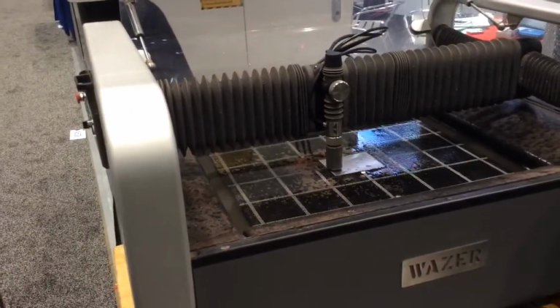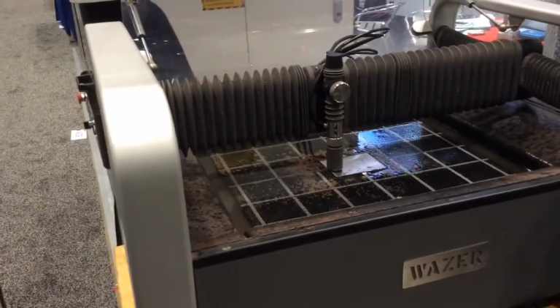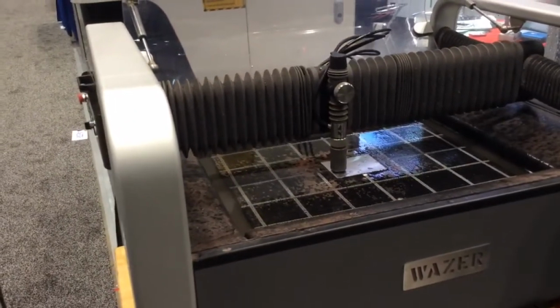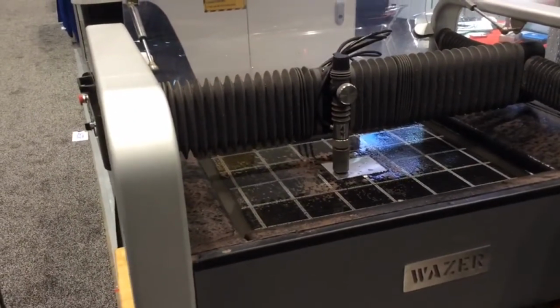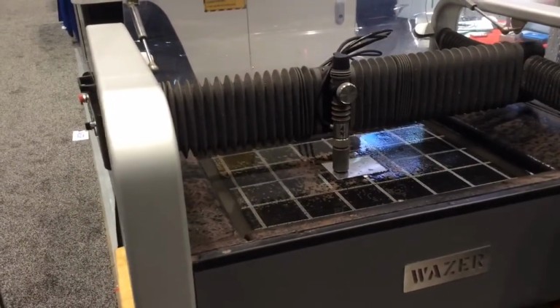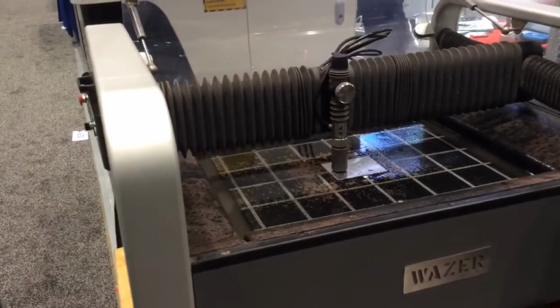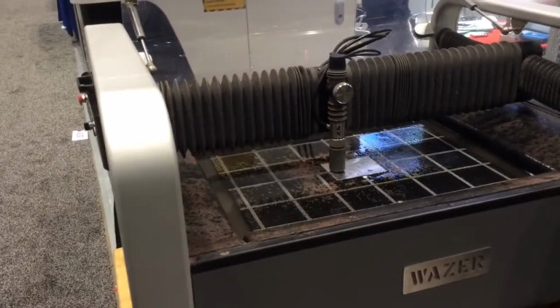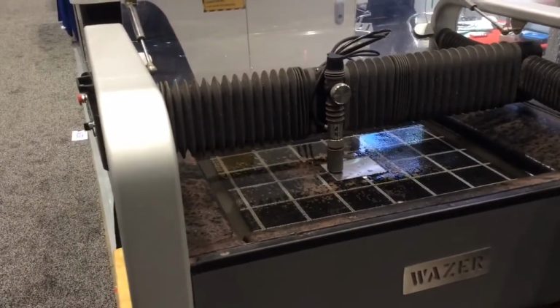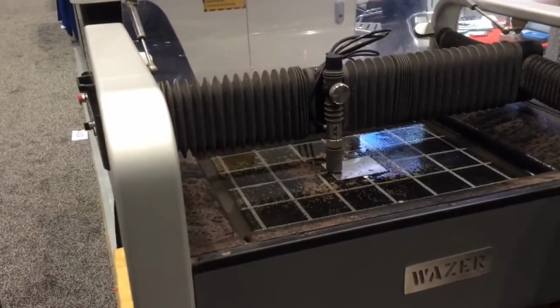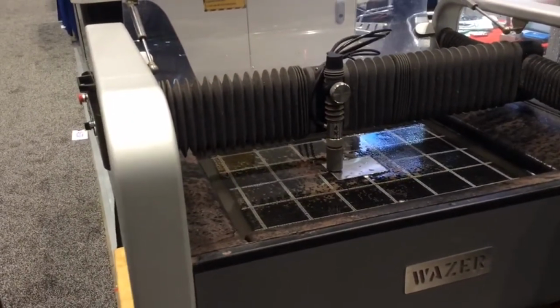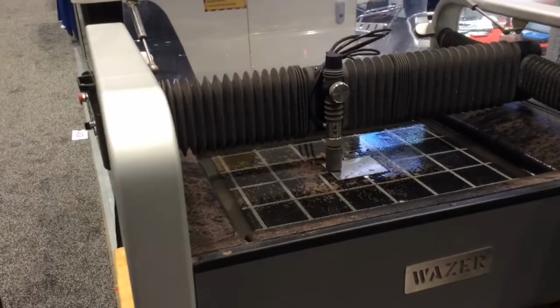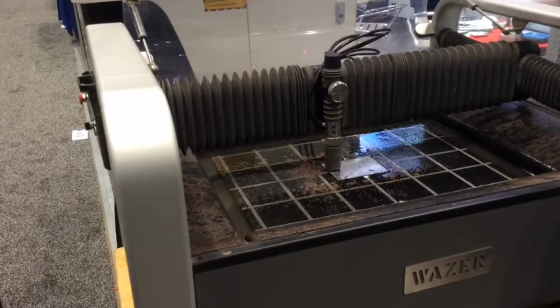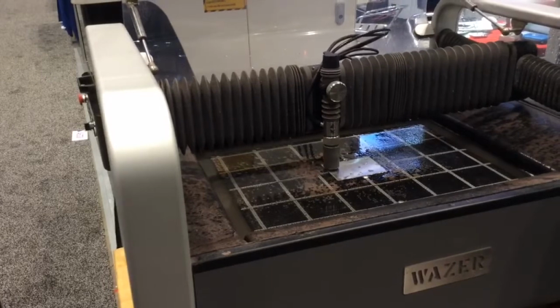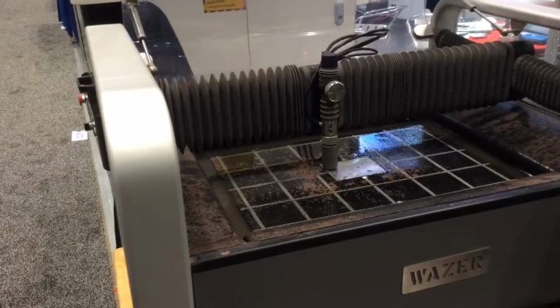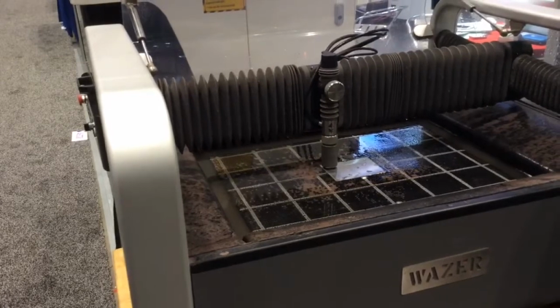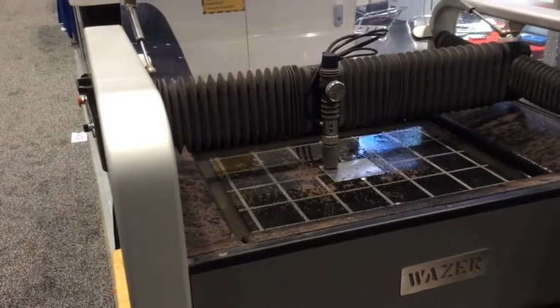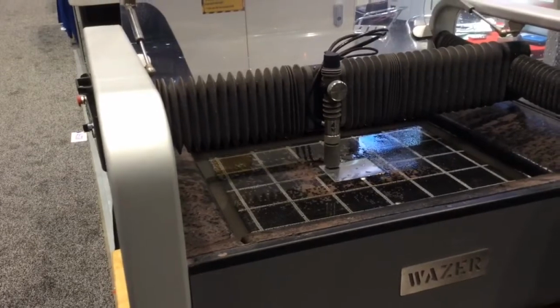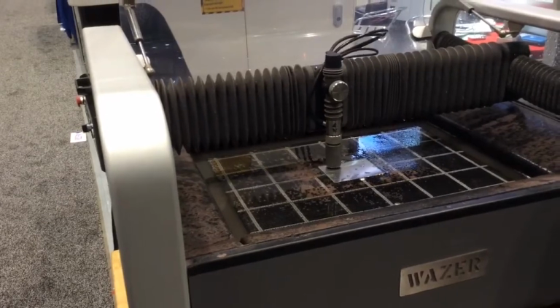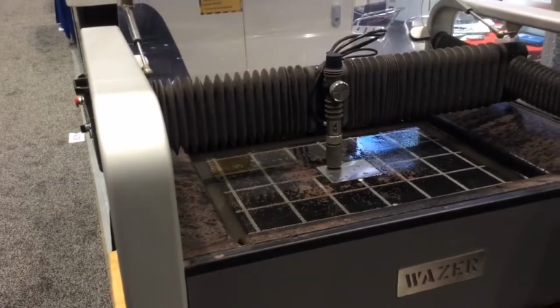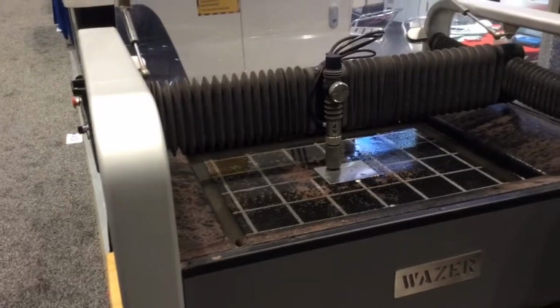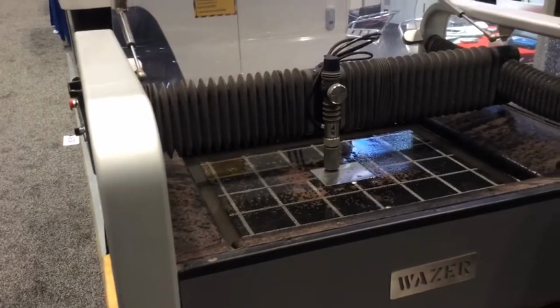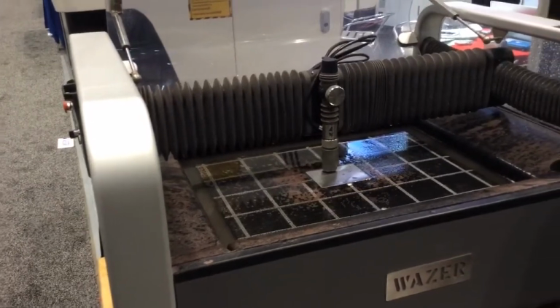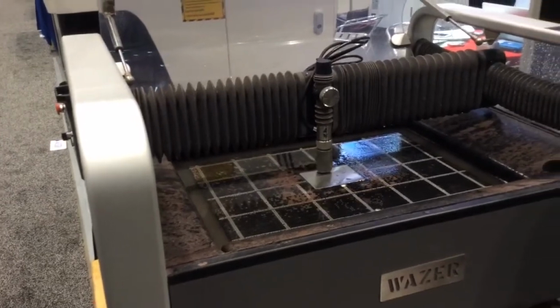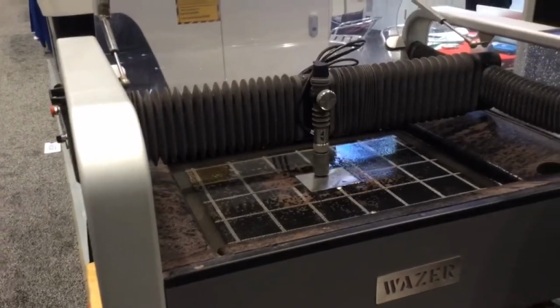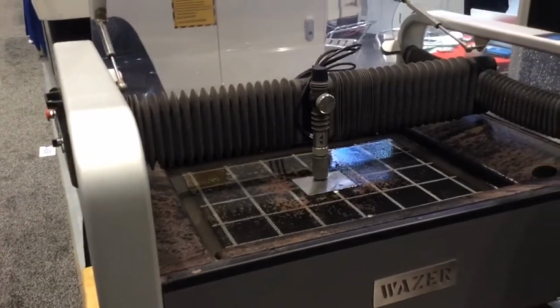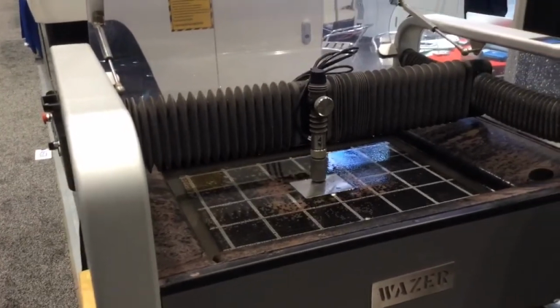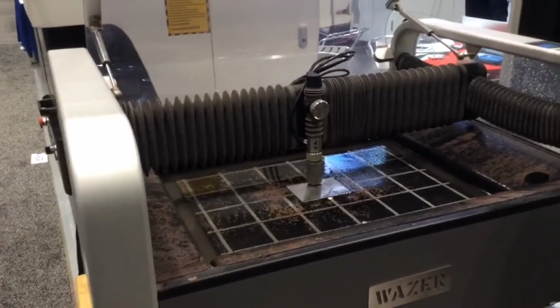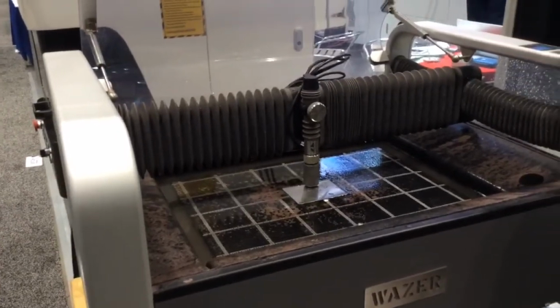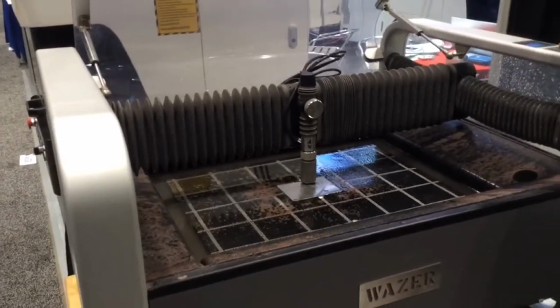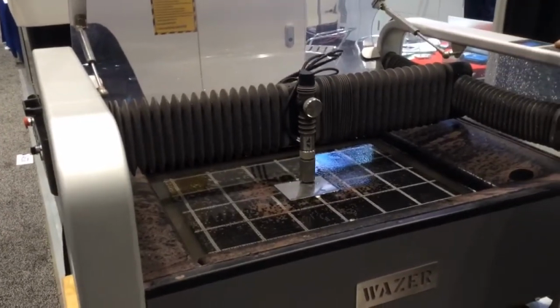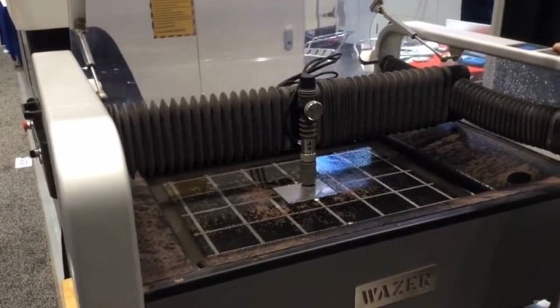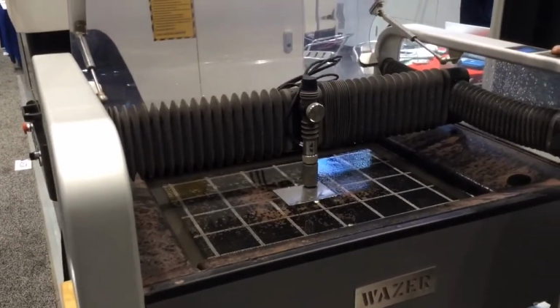So it looks like we're right on there. Running with that. That looks like we're good to go.